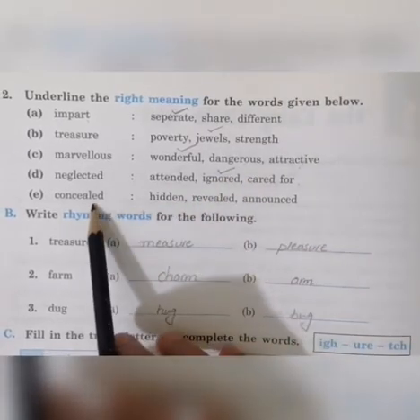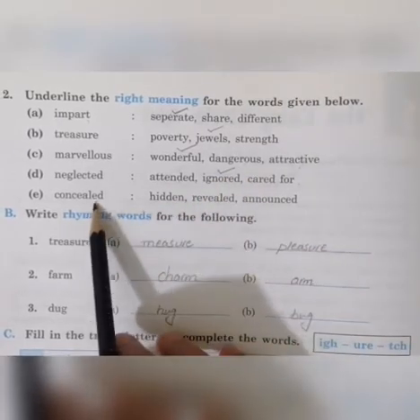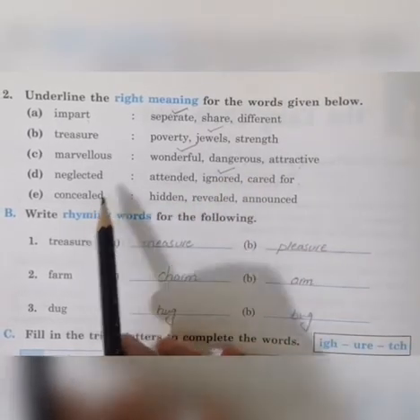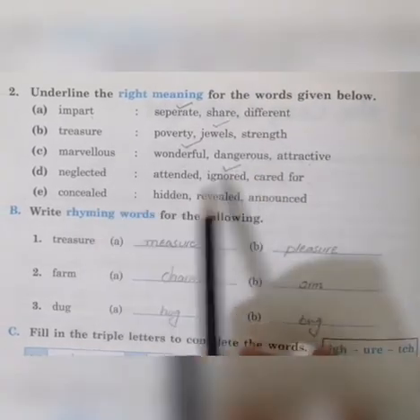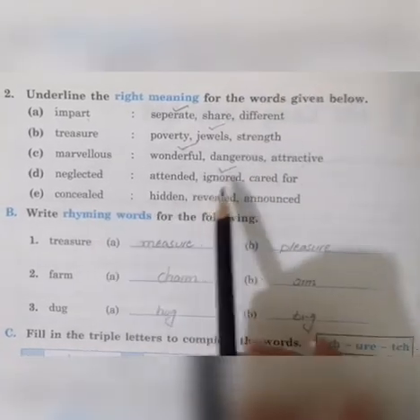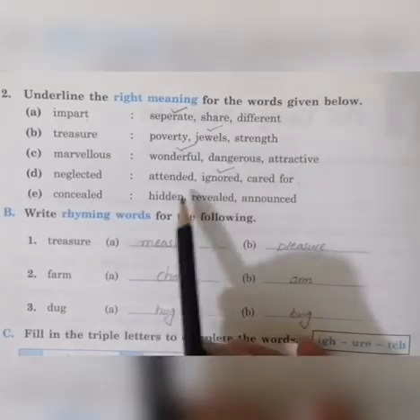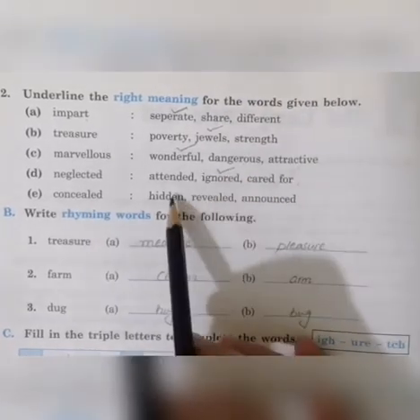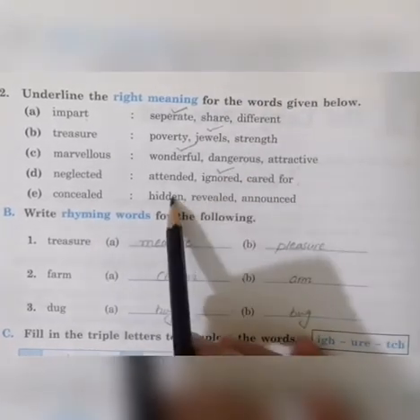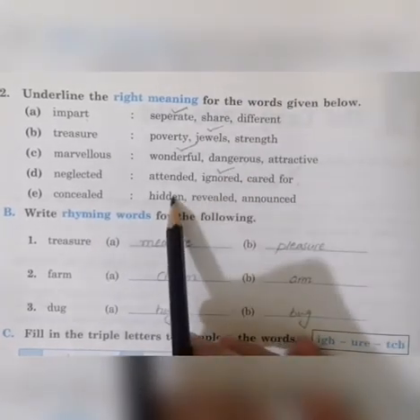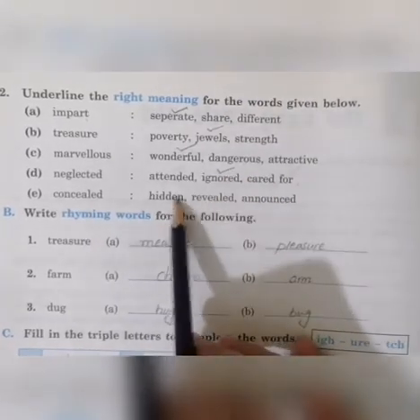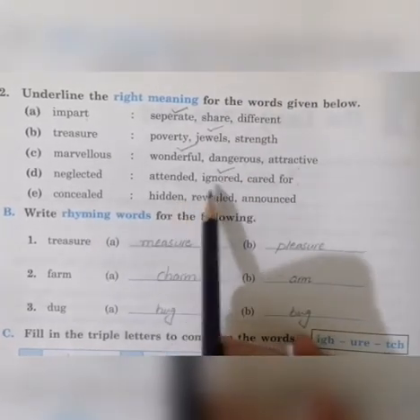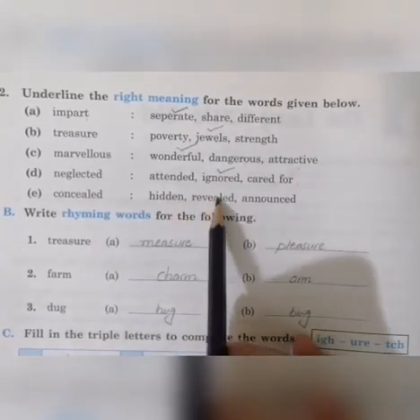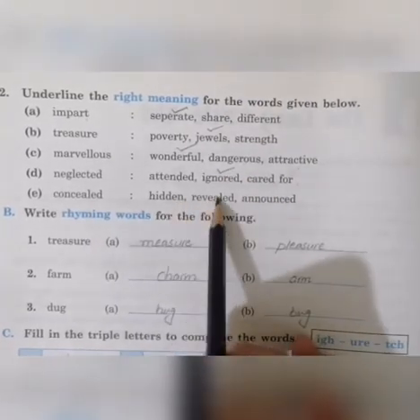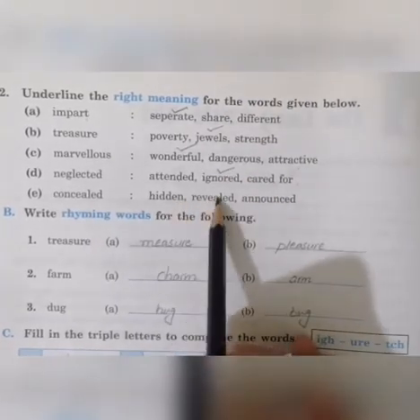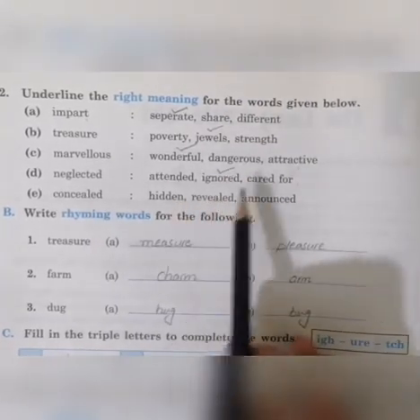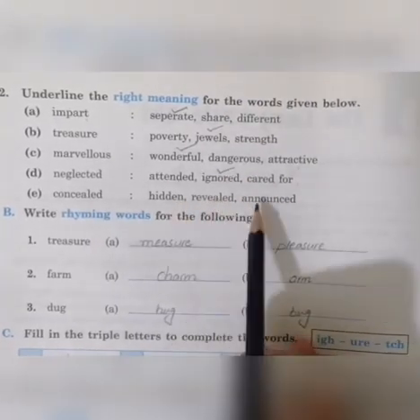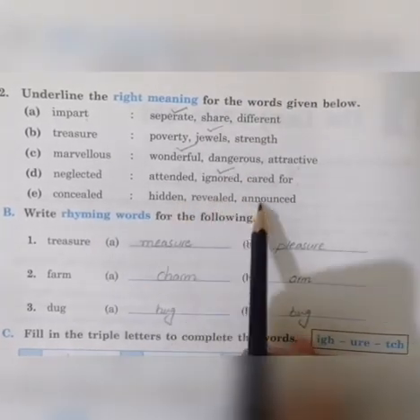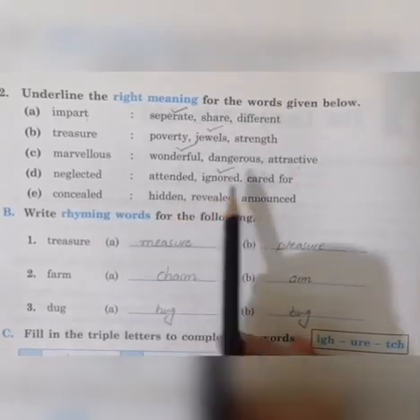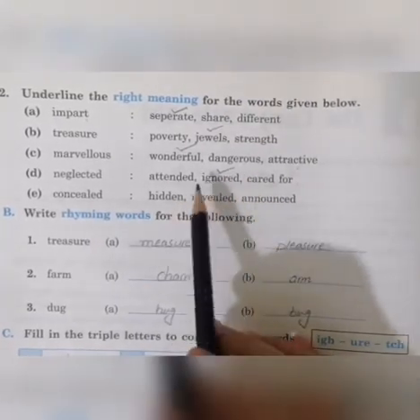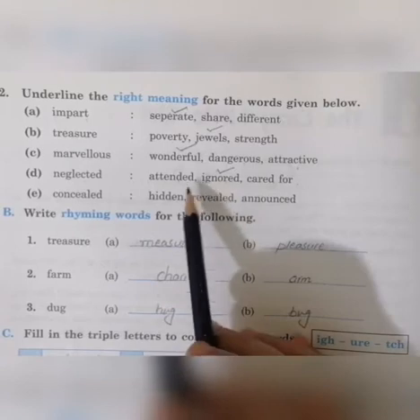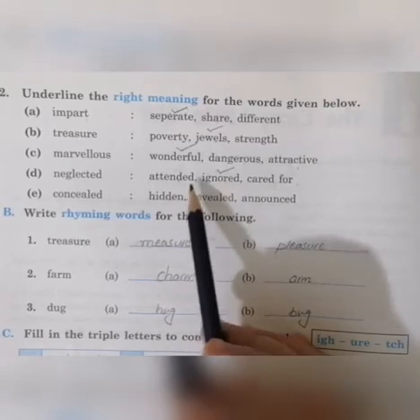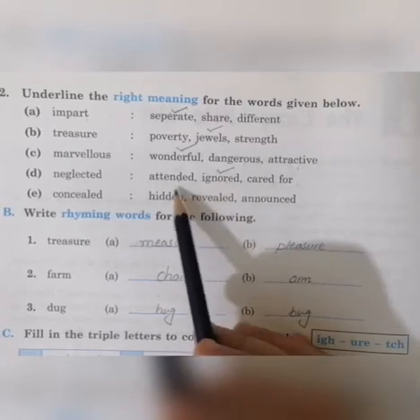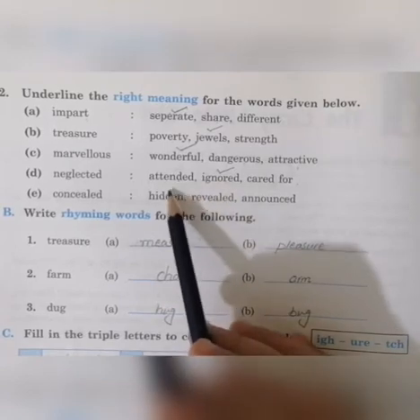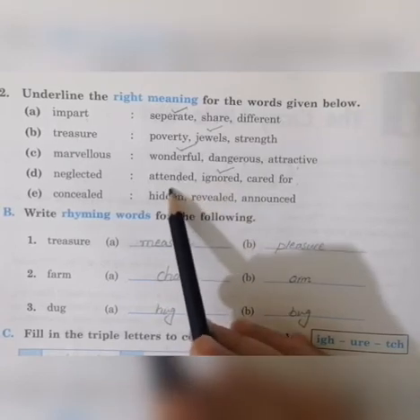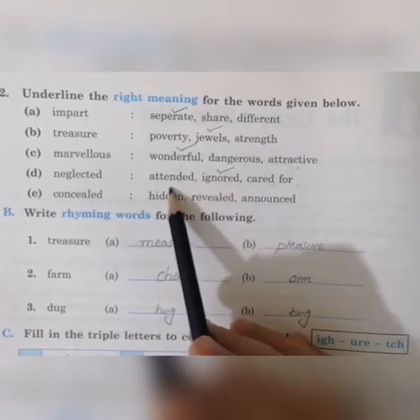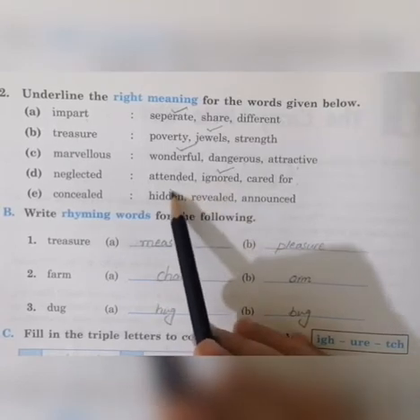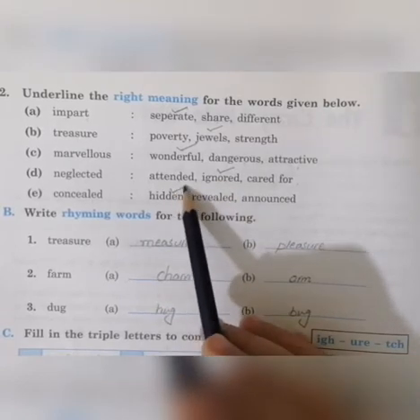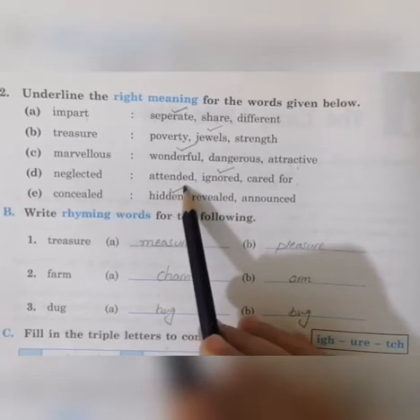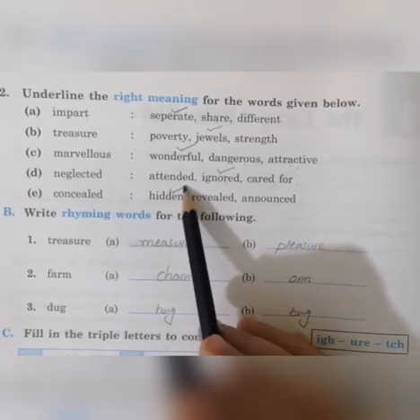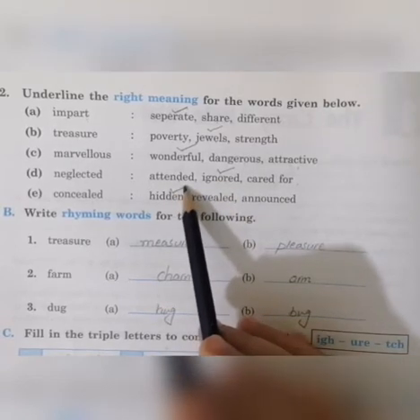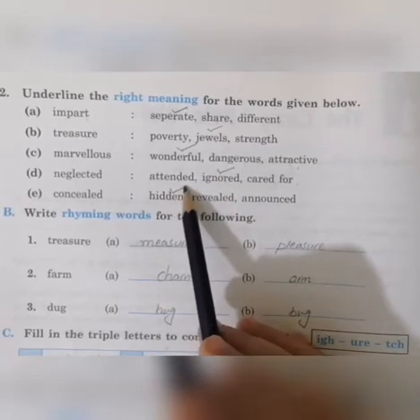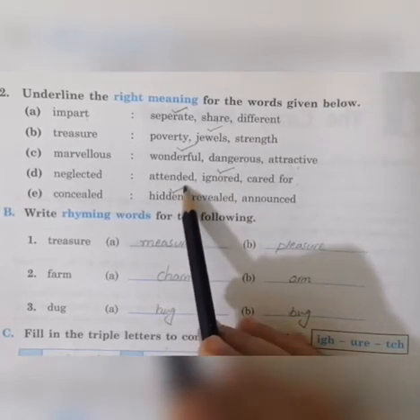Next word is 'concealed'. Options are: hidden, revealed, announced. Hidden will be the correct option.